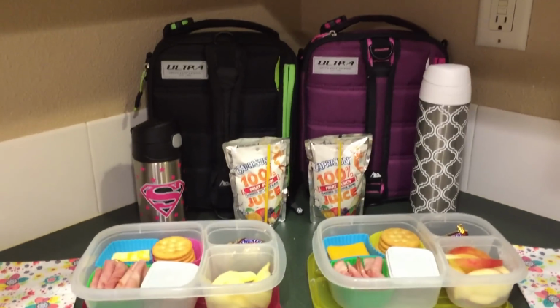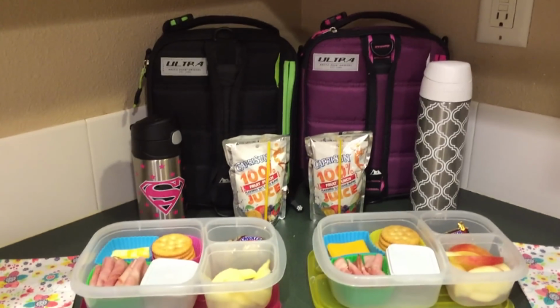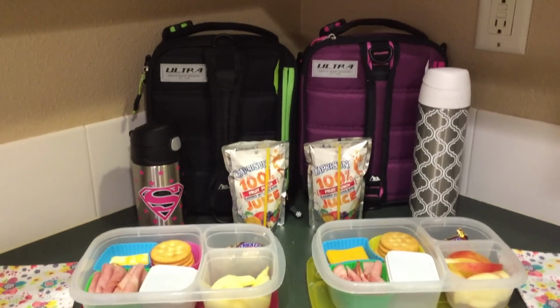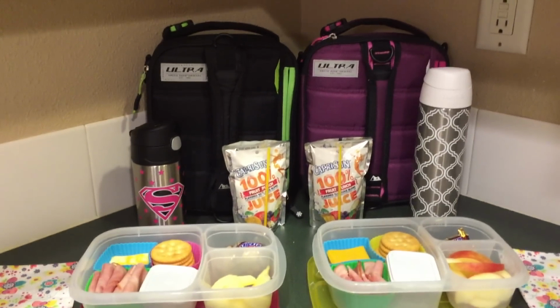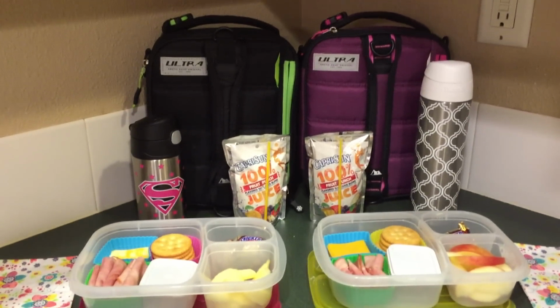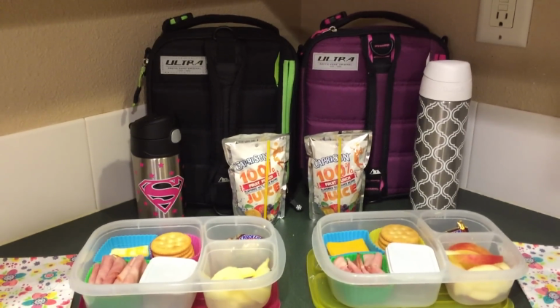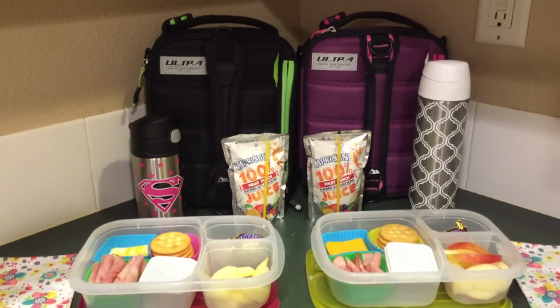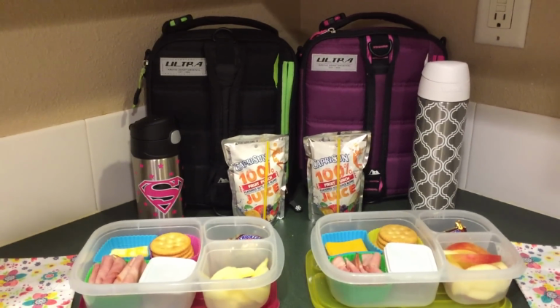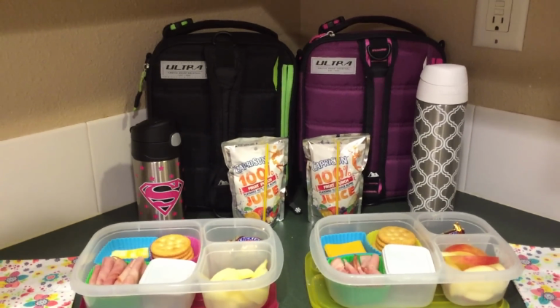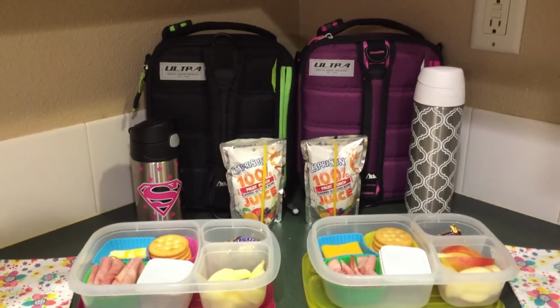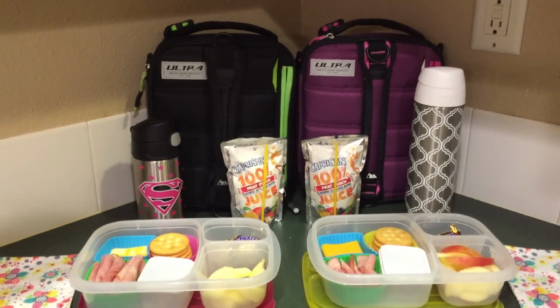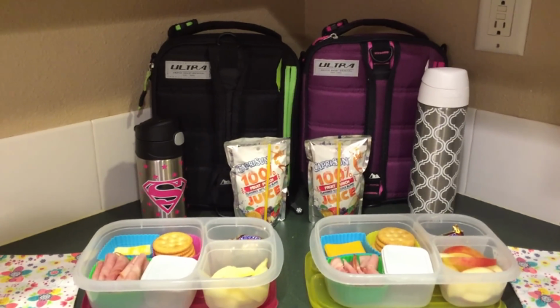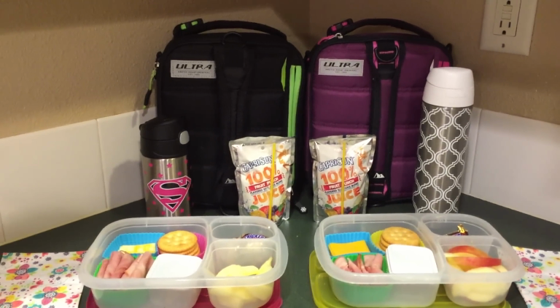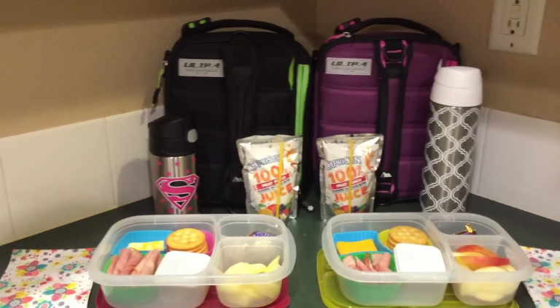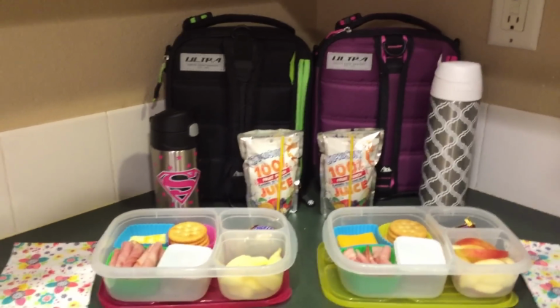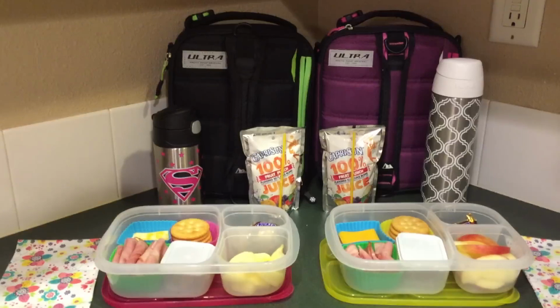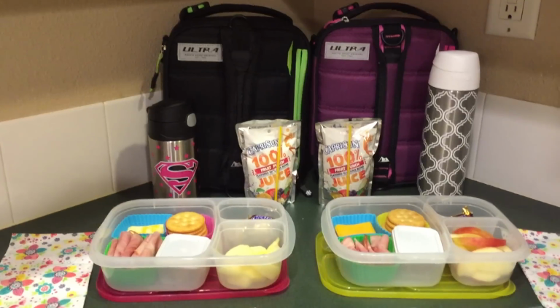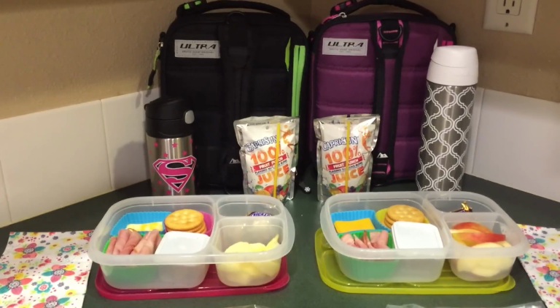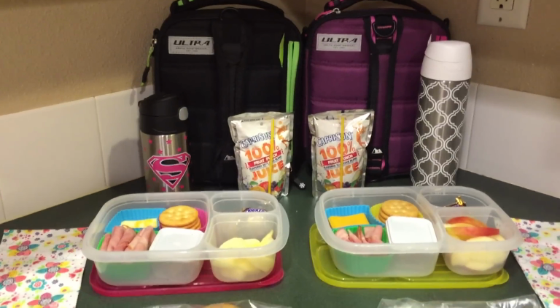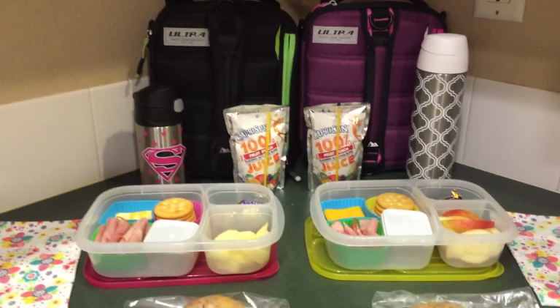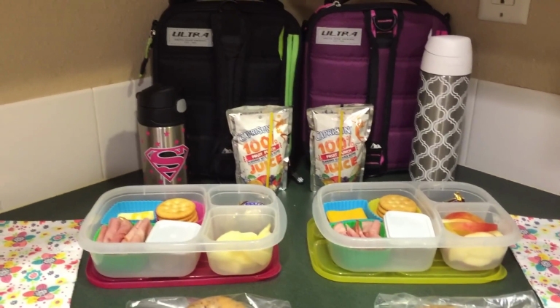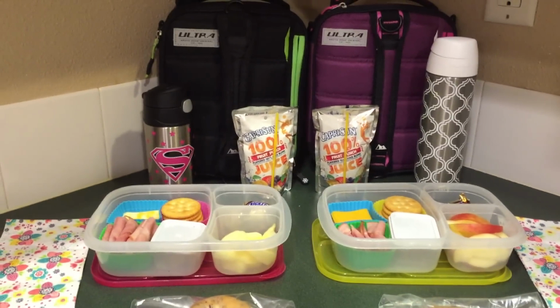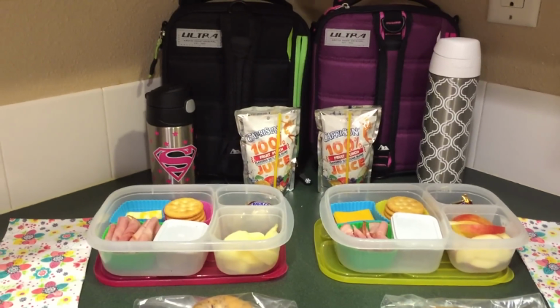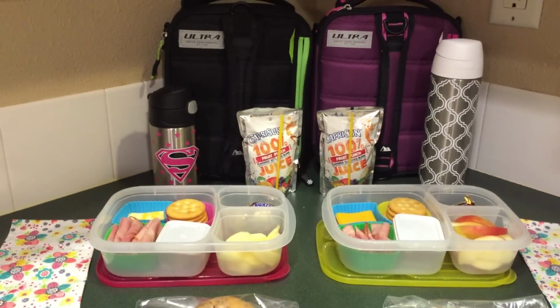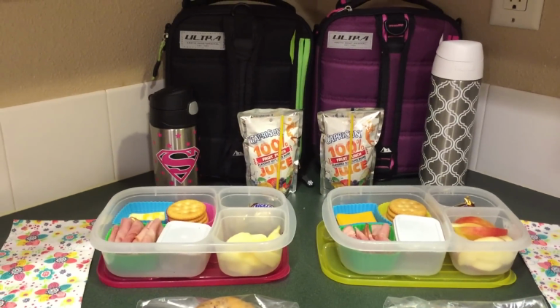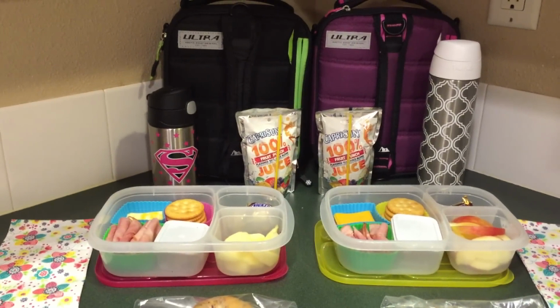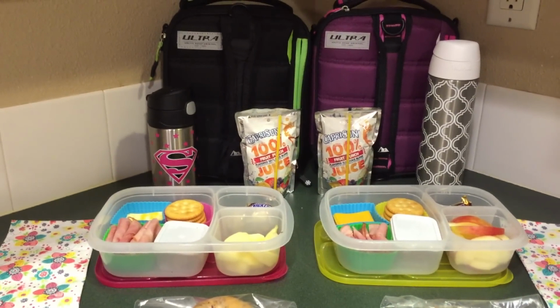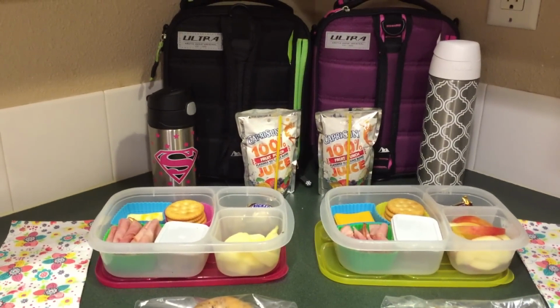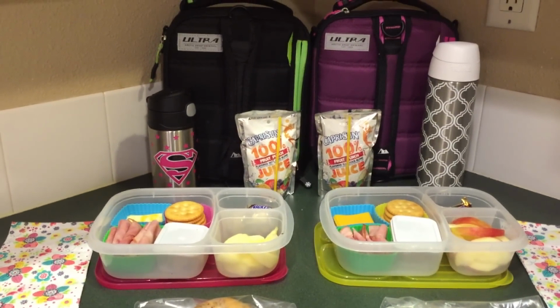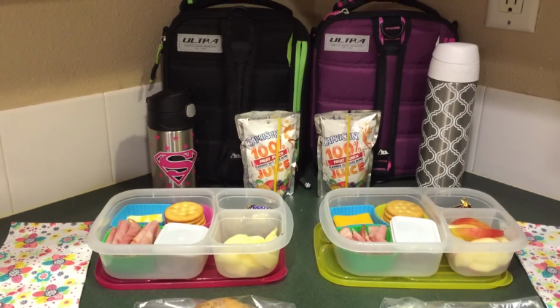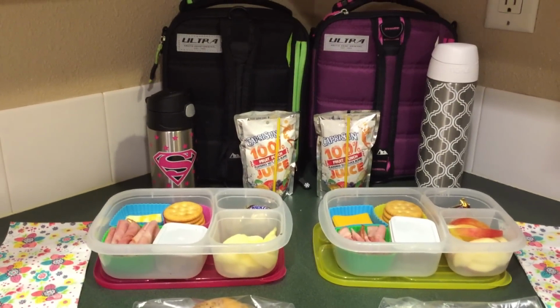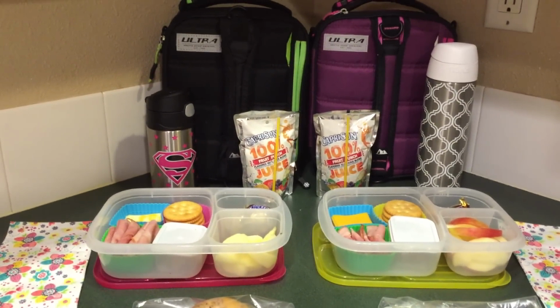Hello everyone! Sassy Lunch Mom here for this week's lunch on Monday.